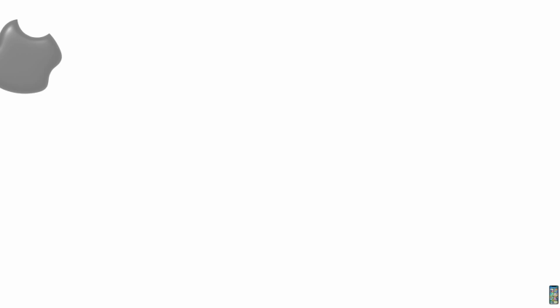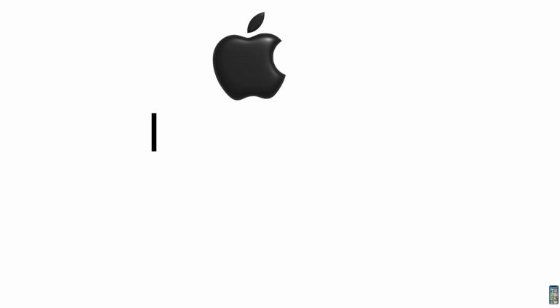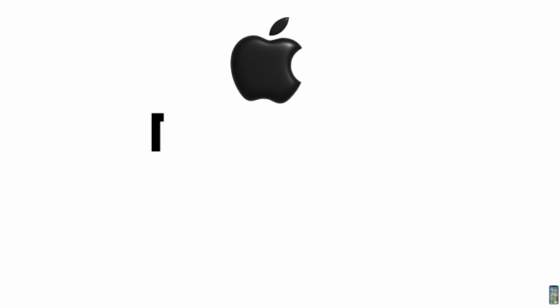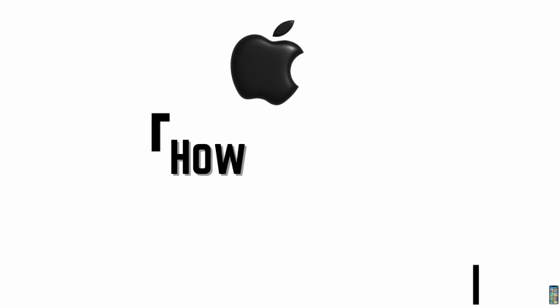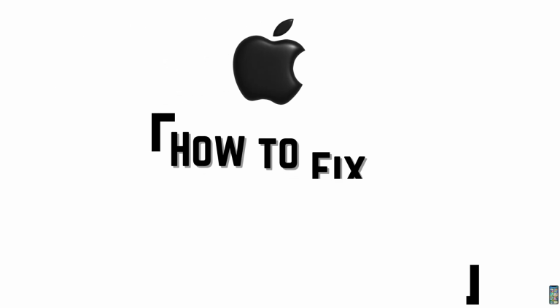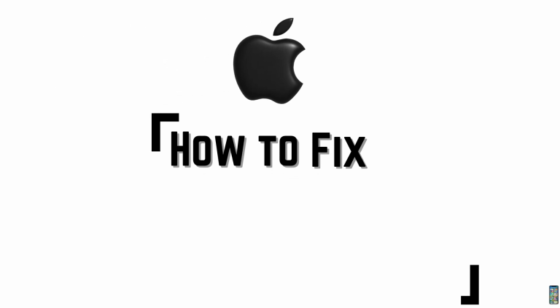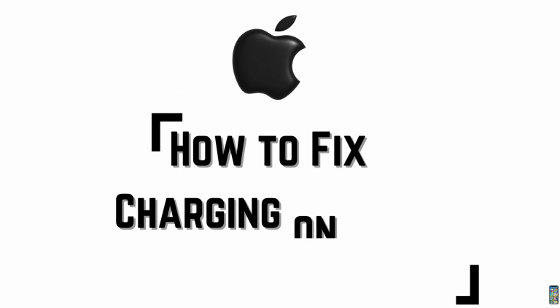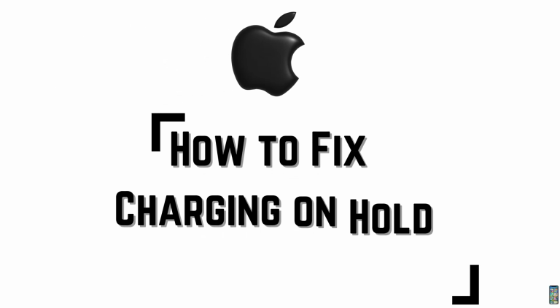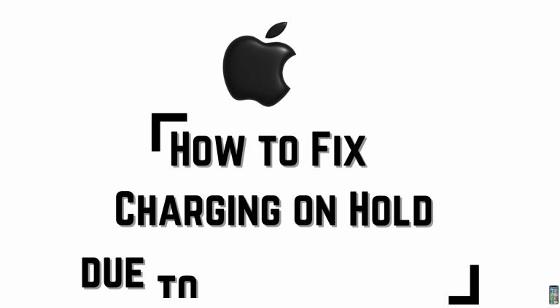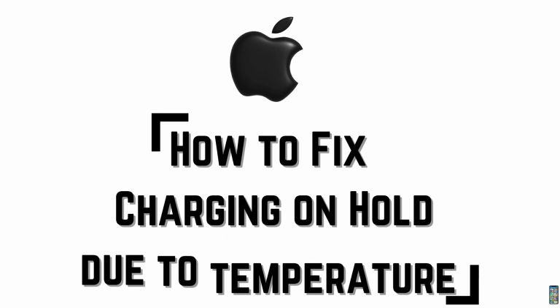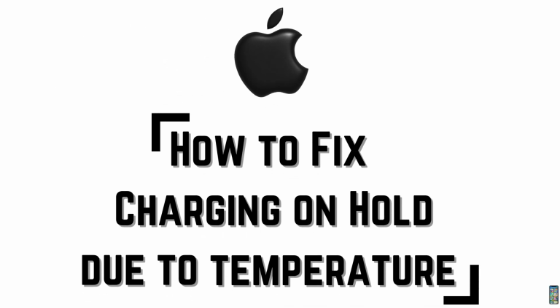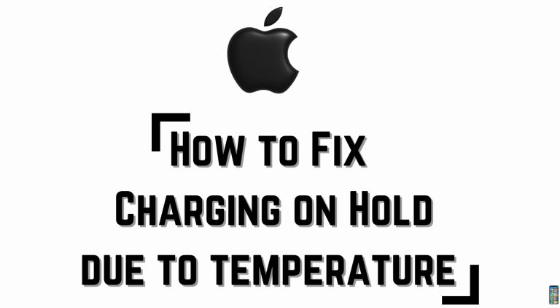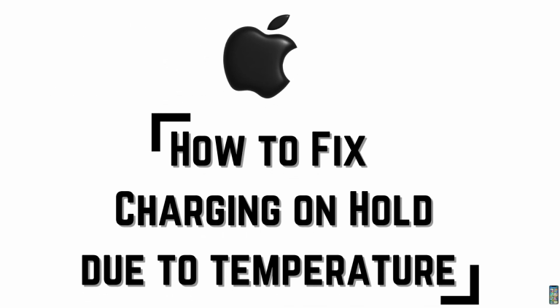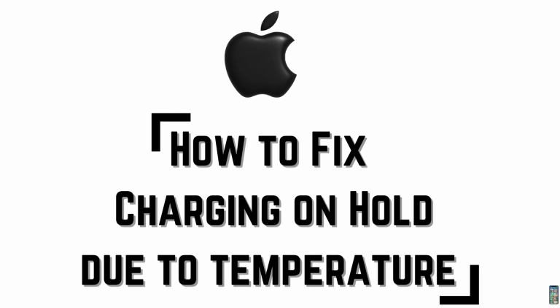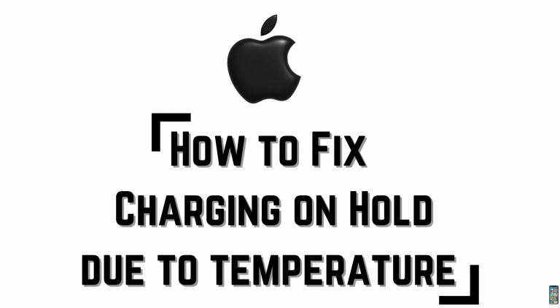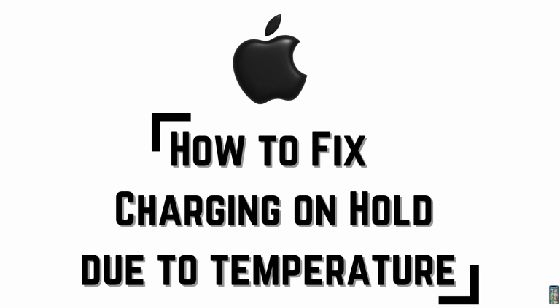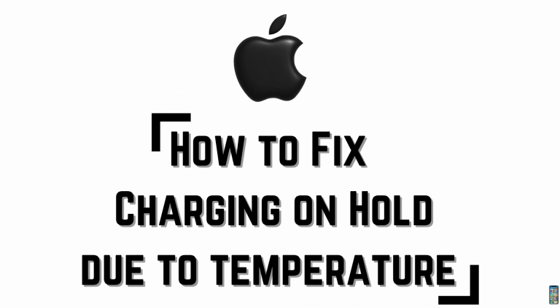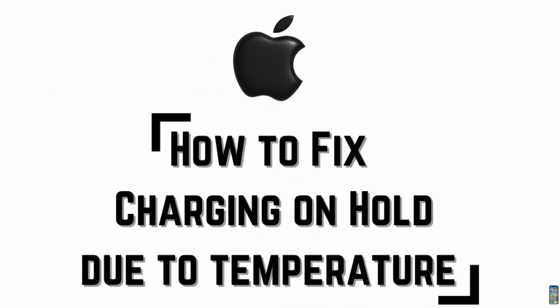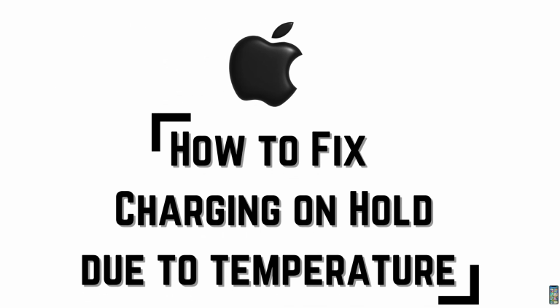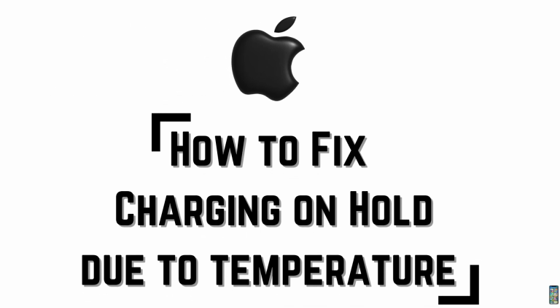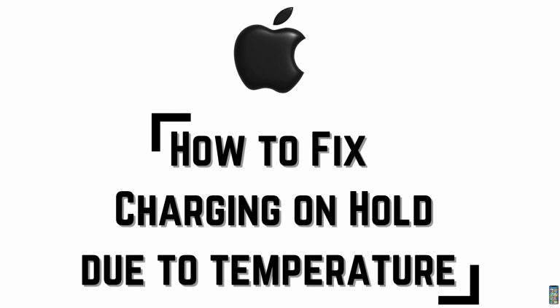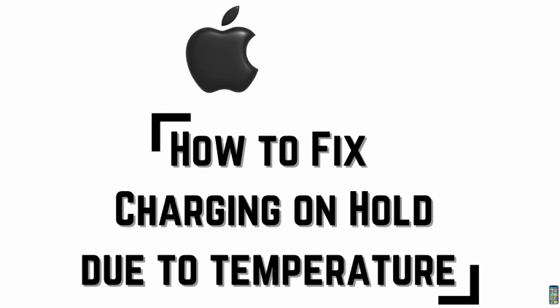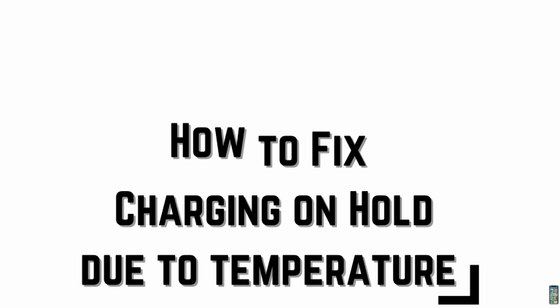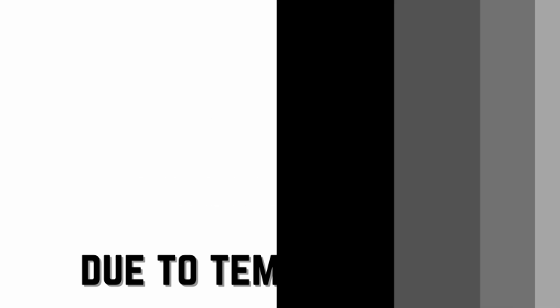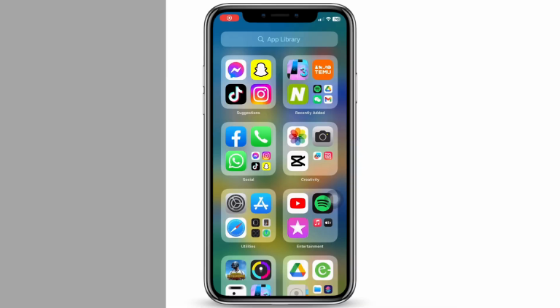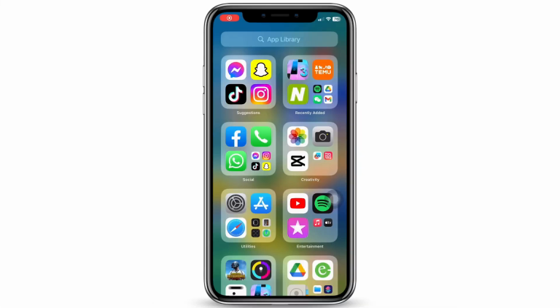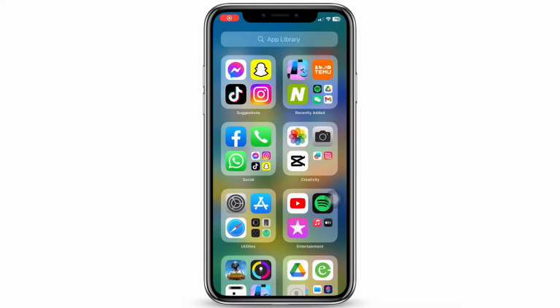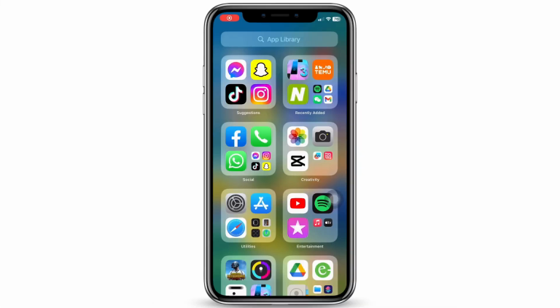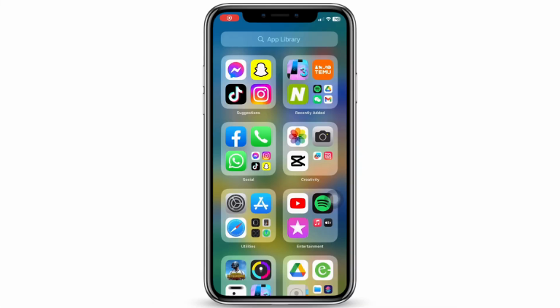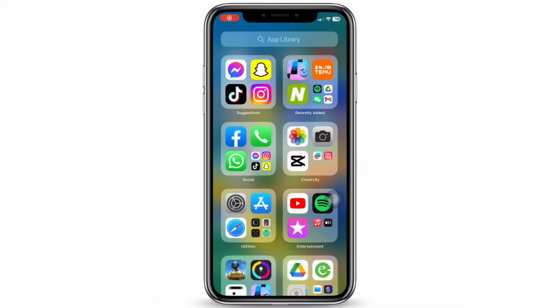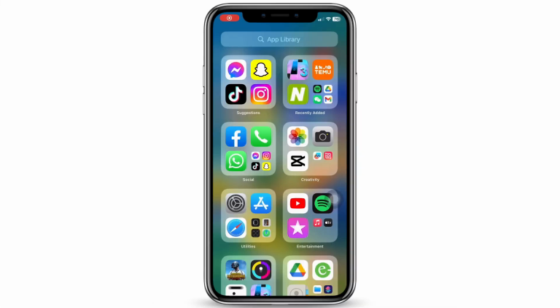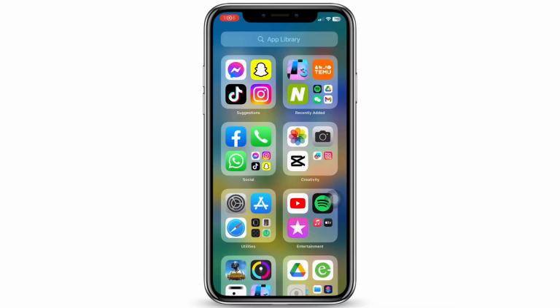How to fix 'Charging on Hold - Will Resume When iPhone Returns to Normal Temperature.' Let's get right into the tutorial.